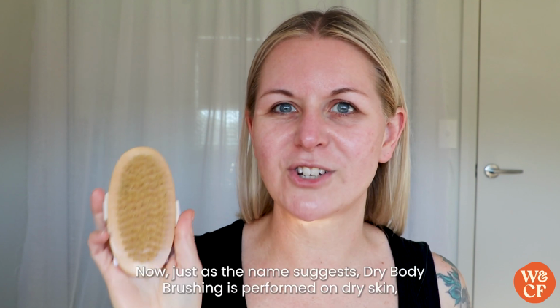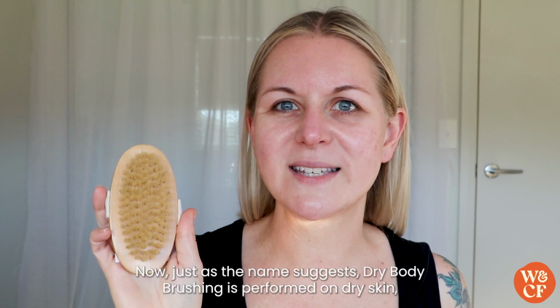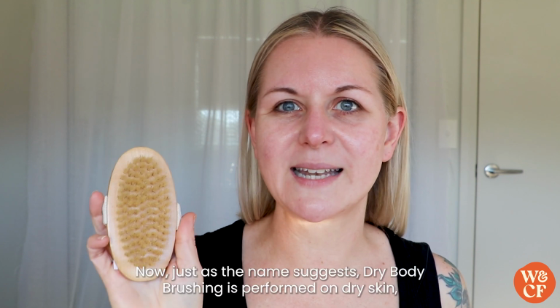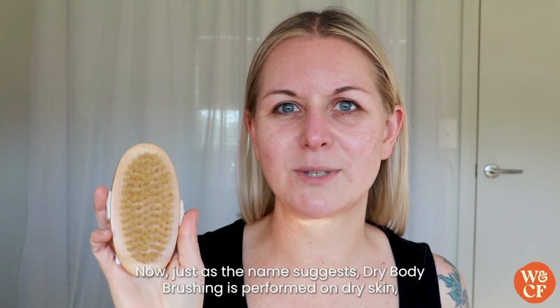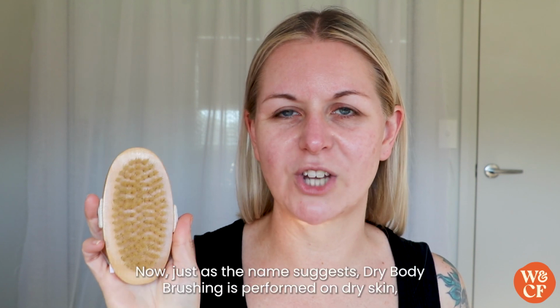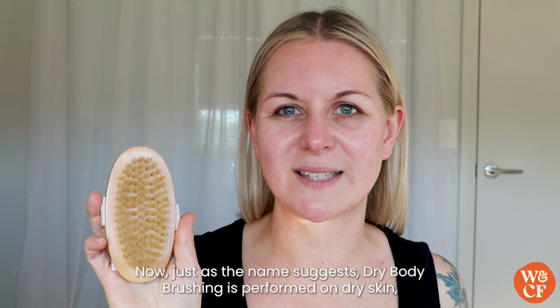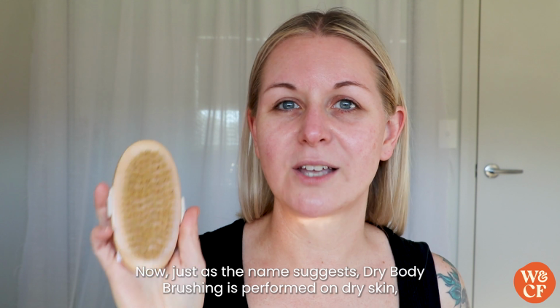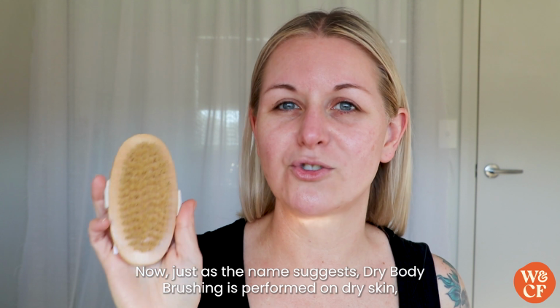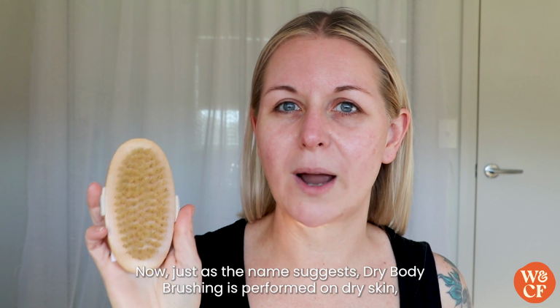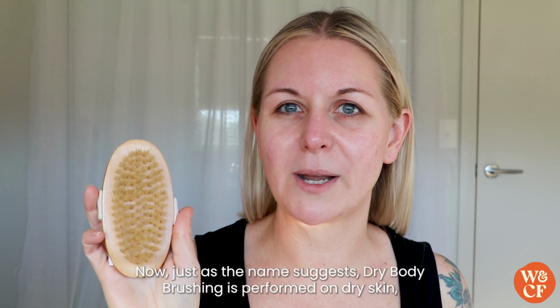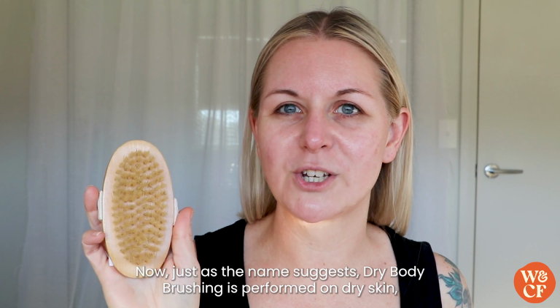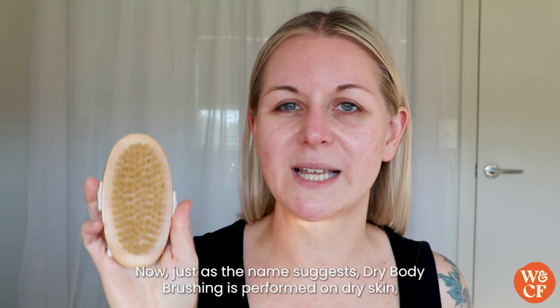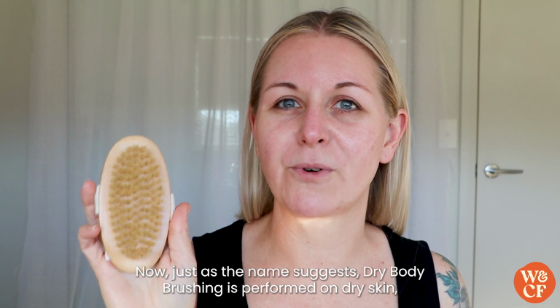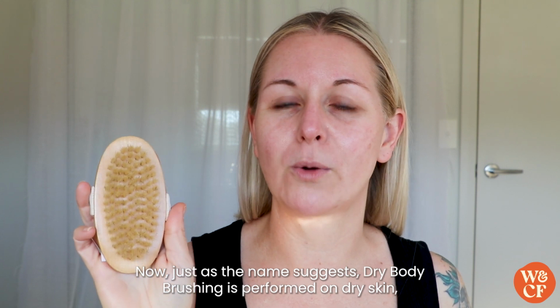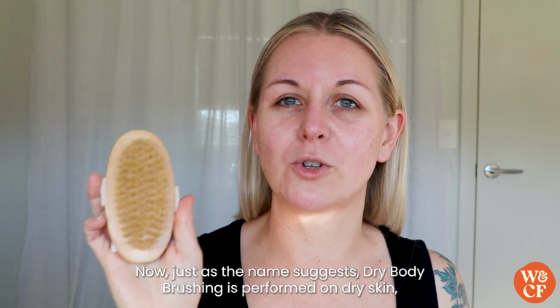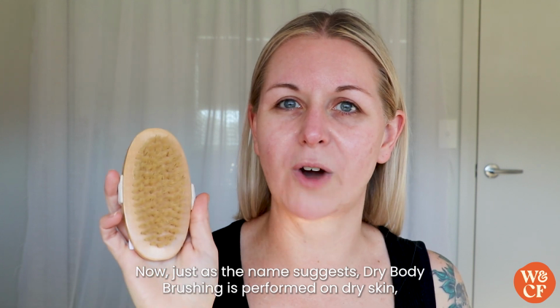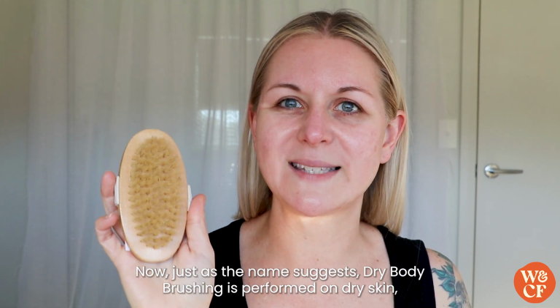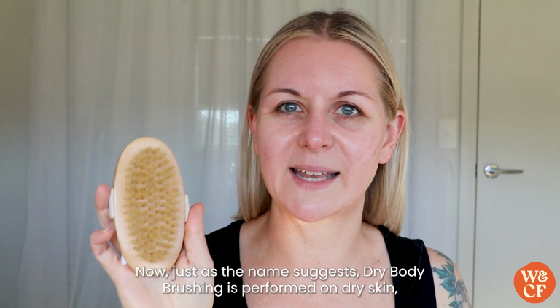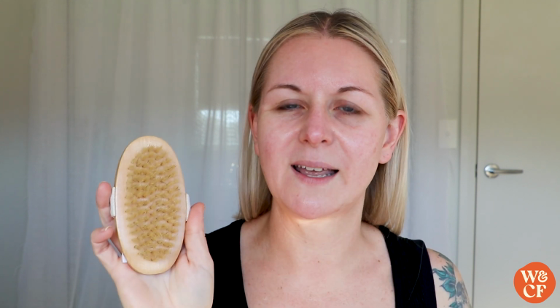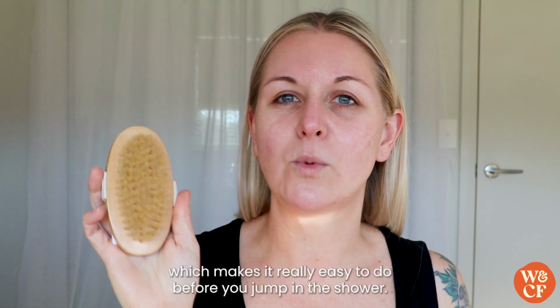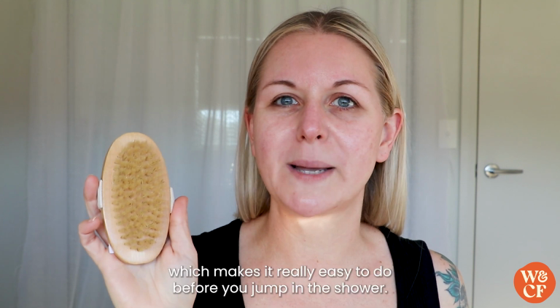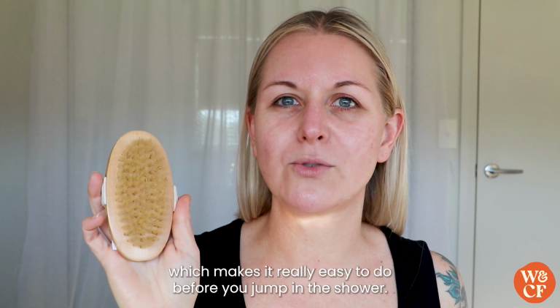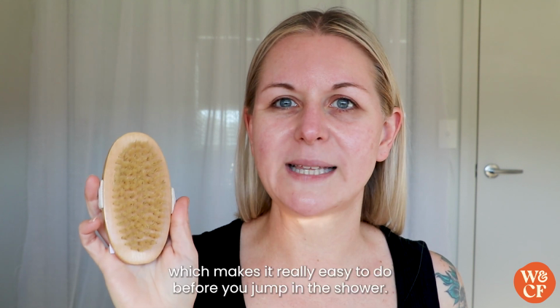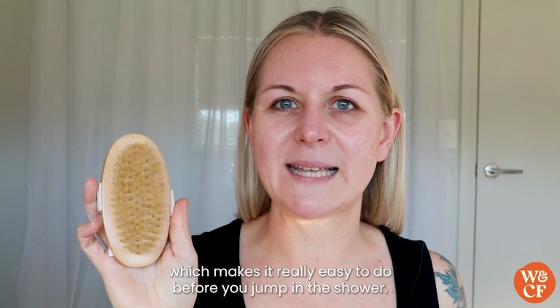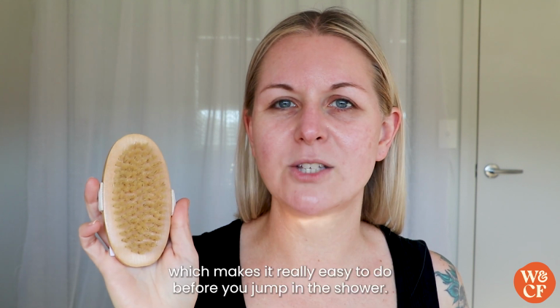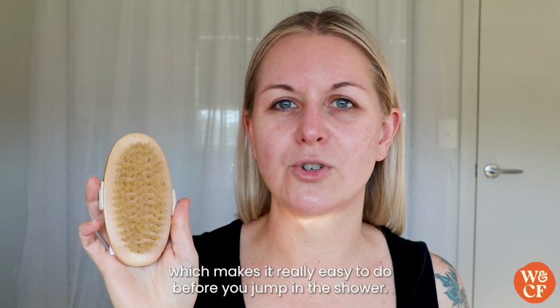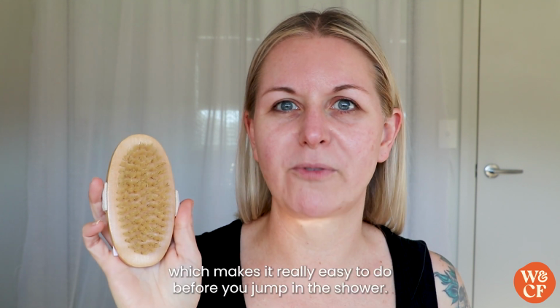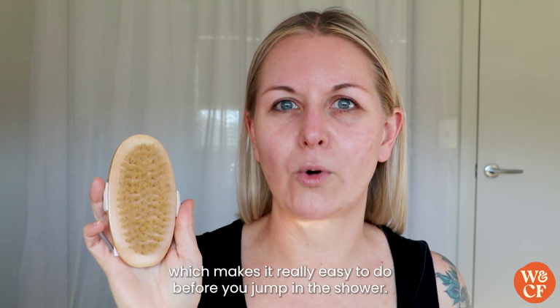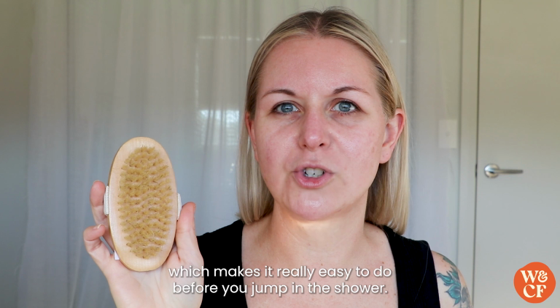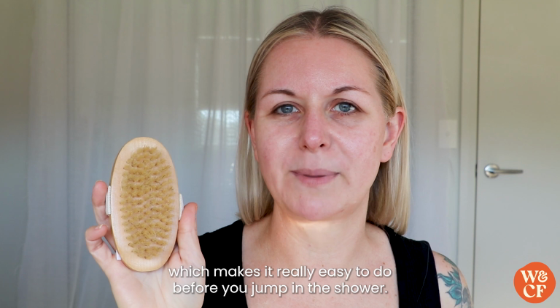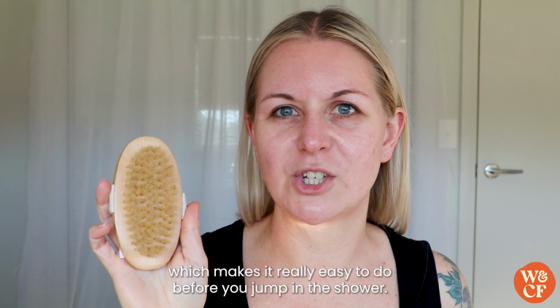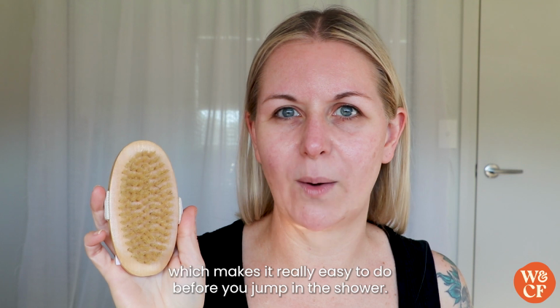Now, just as the name suggests, dry body brushing is performed on dry skin, which makes it really easy to do before you jump in the shower.